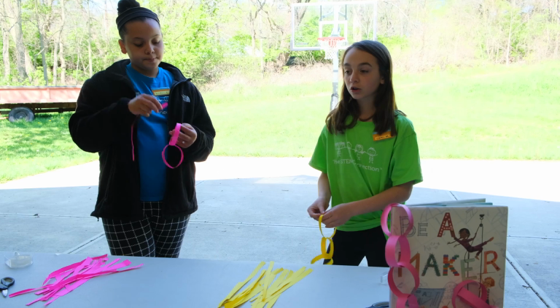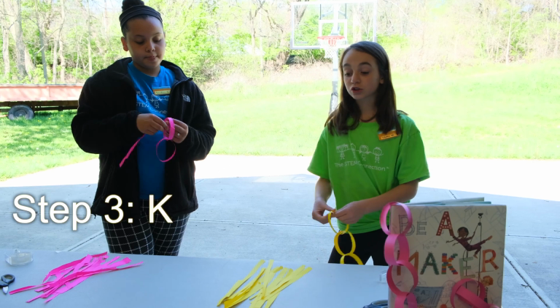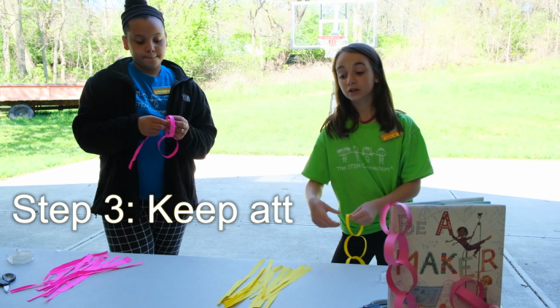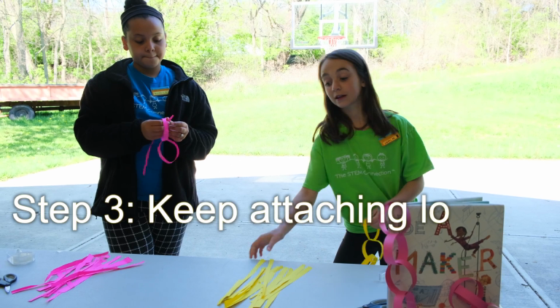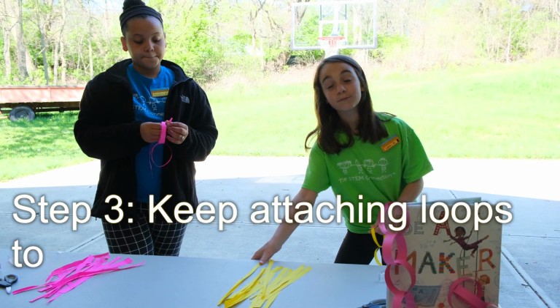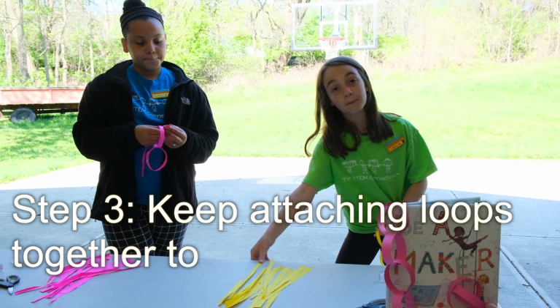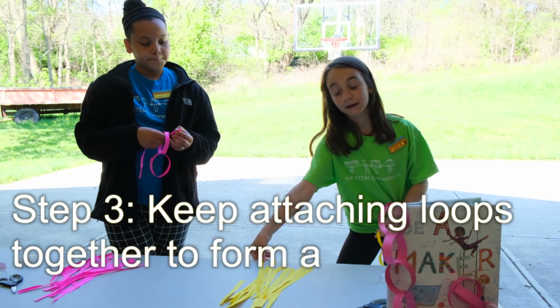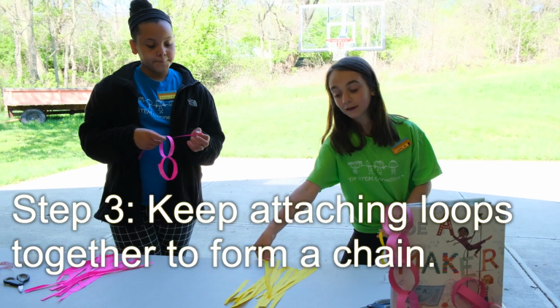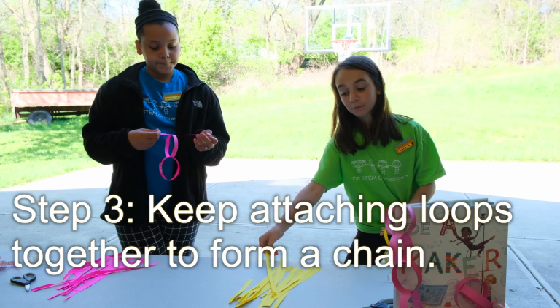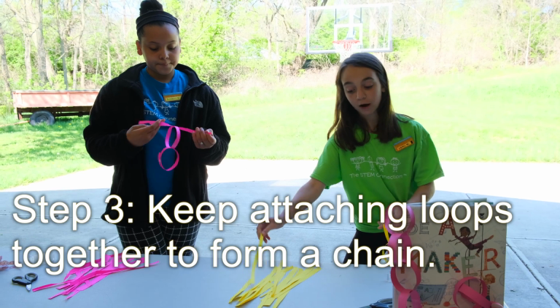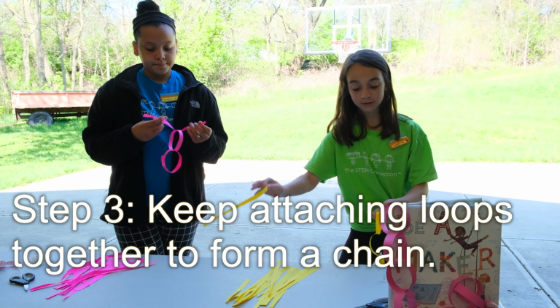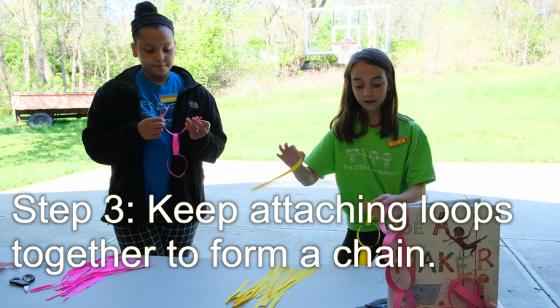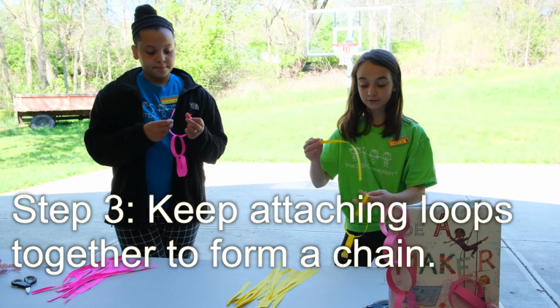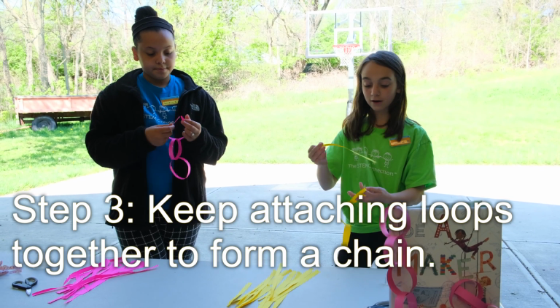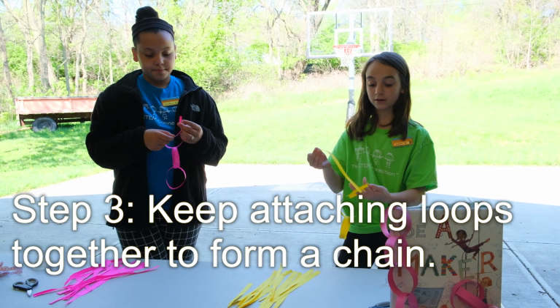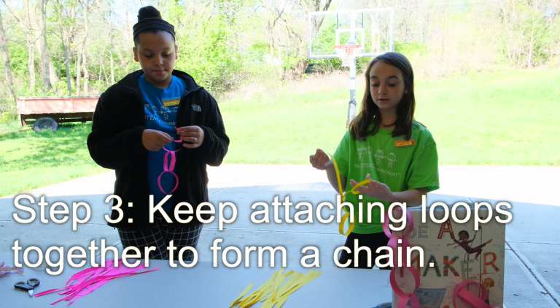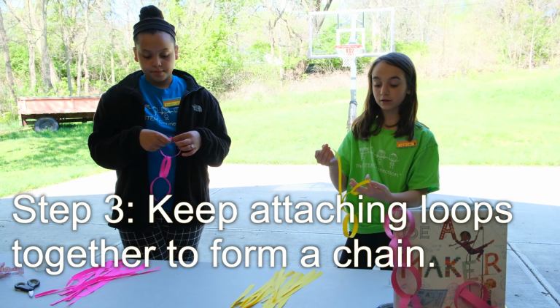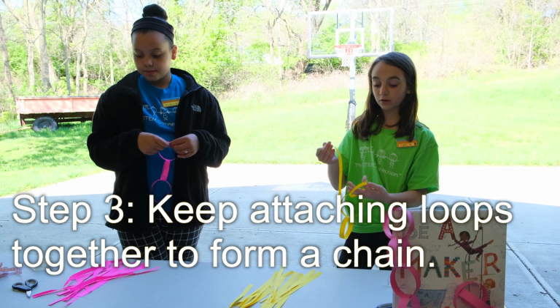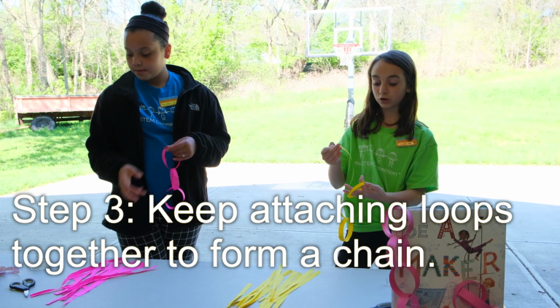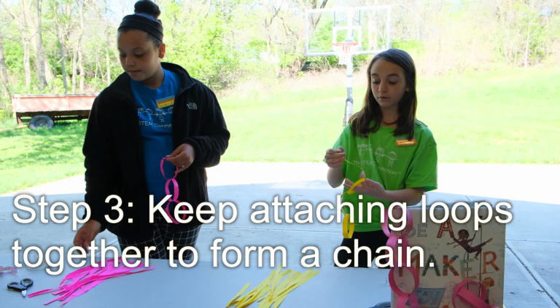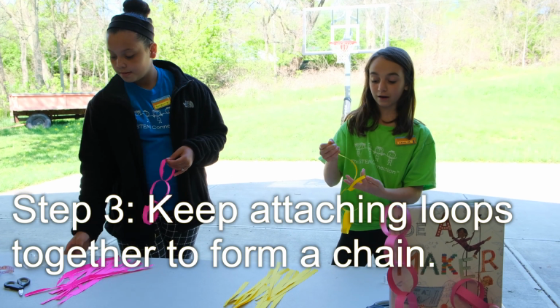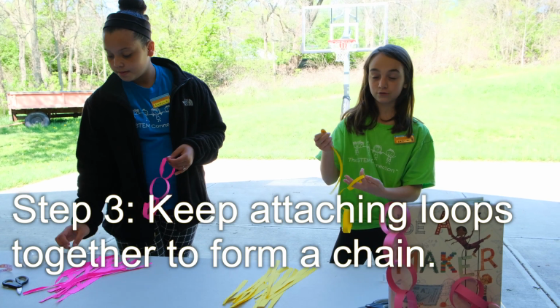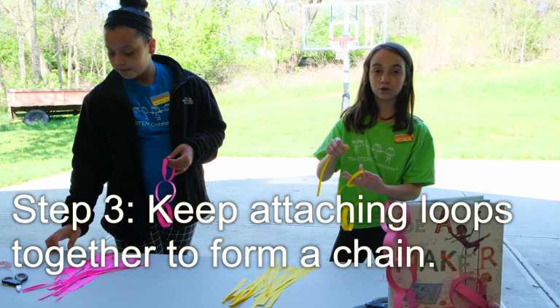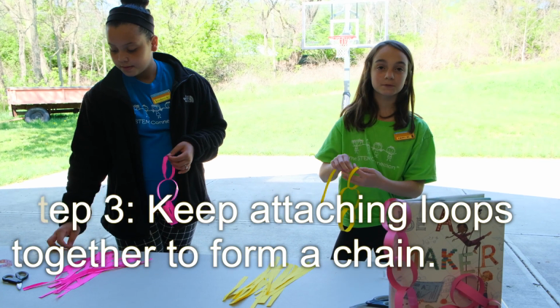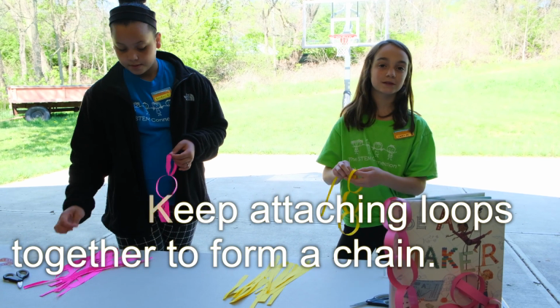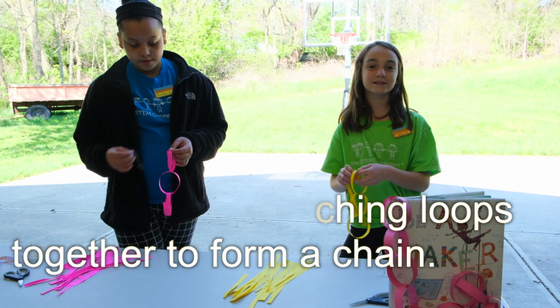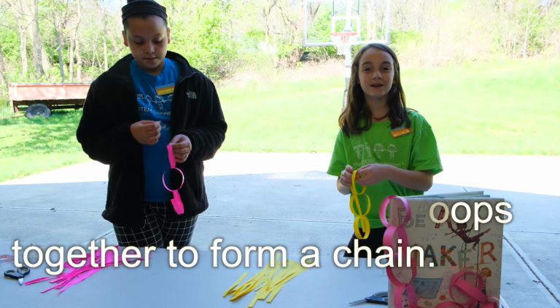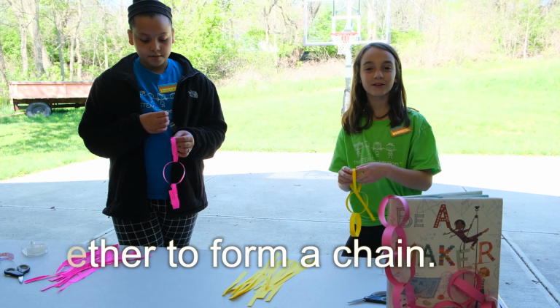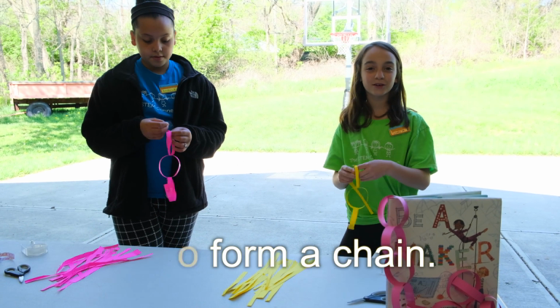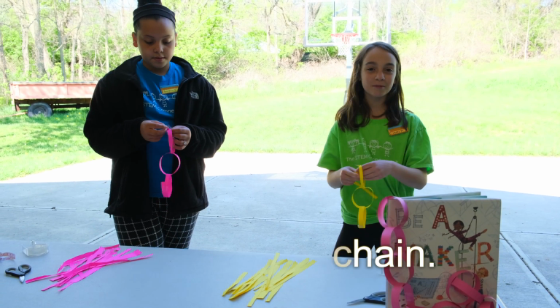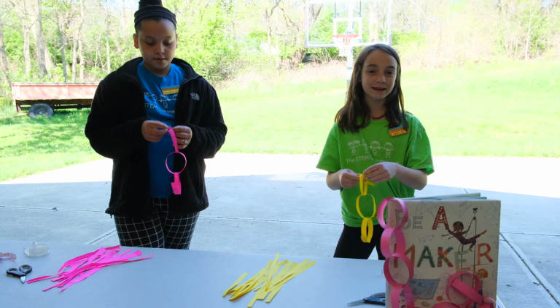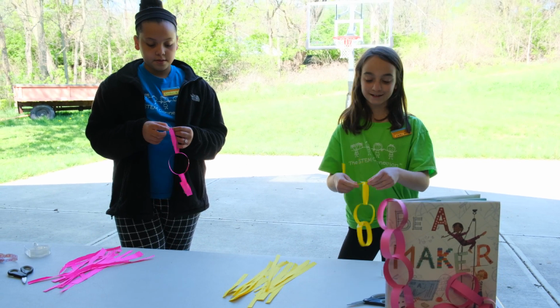You're just going to keep repeating the process until you run out of strips. Let's see how long you can make it.